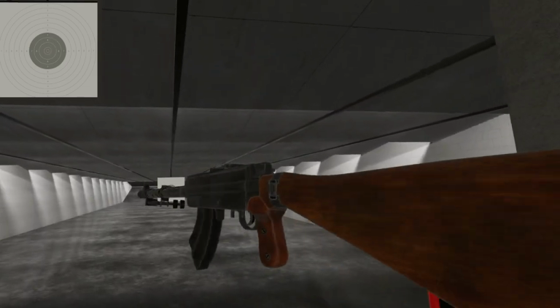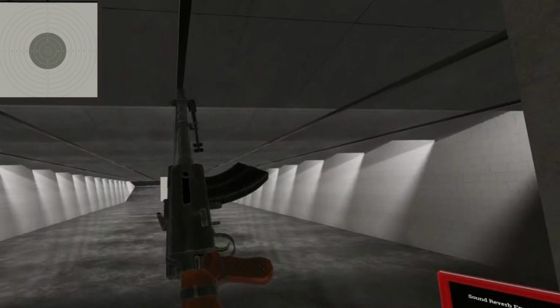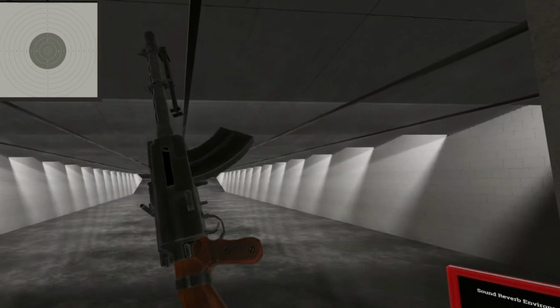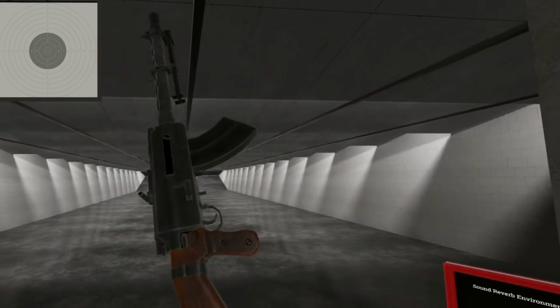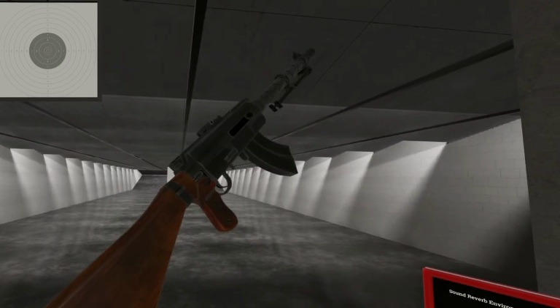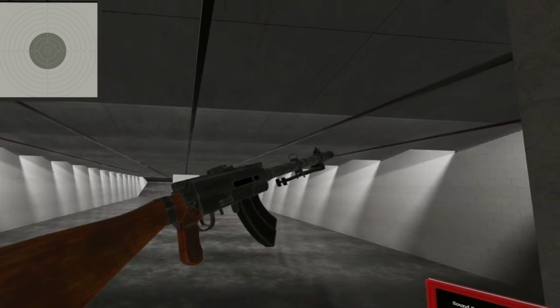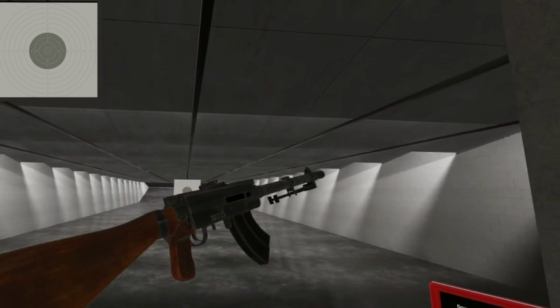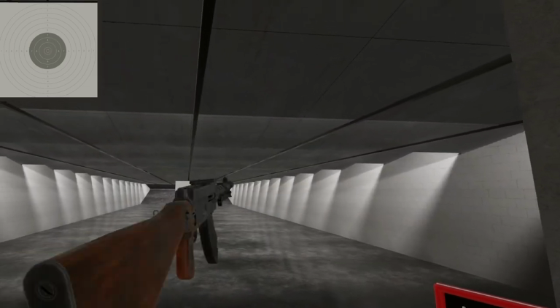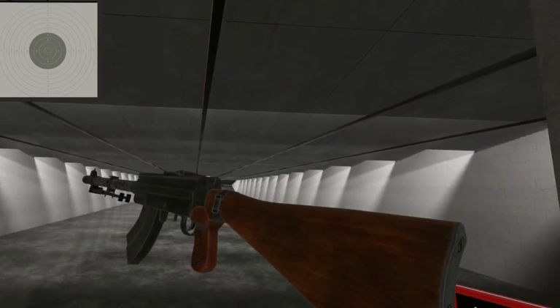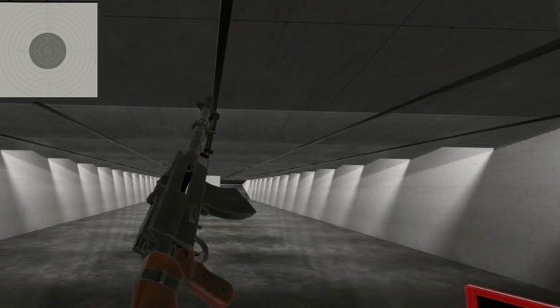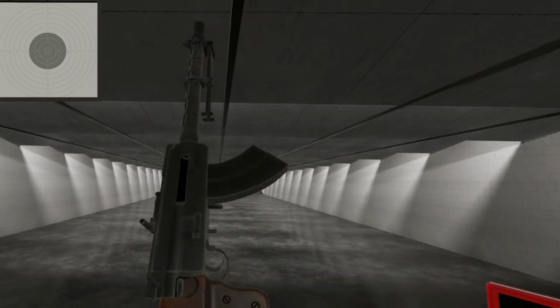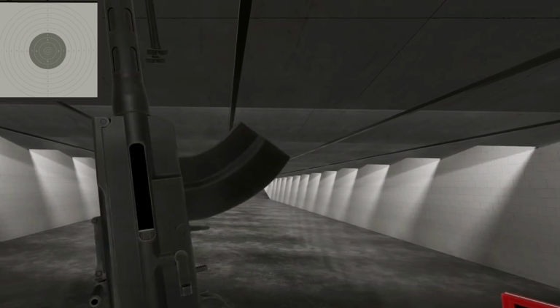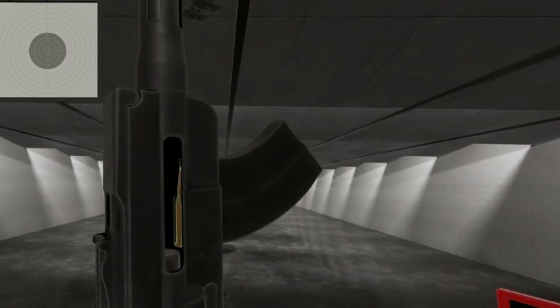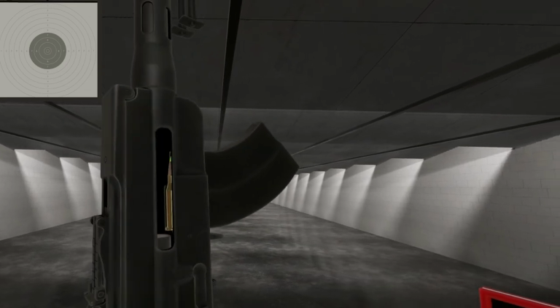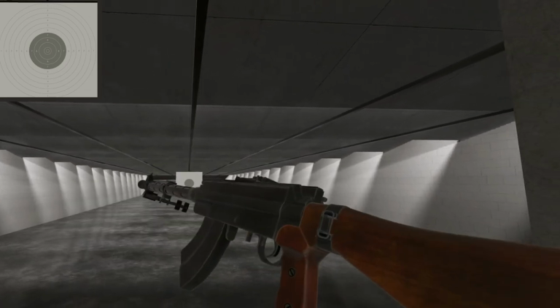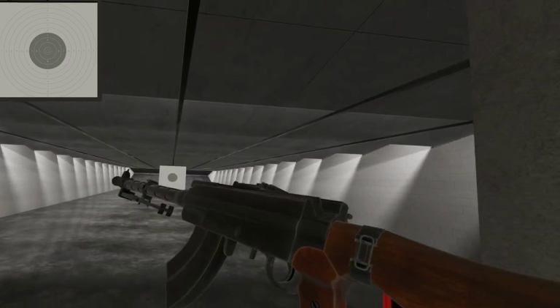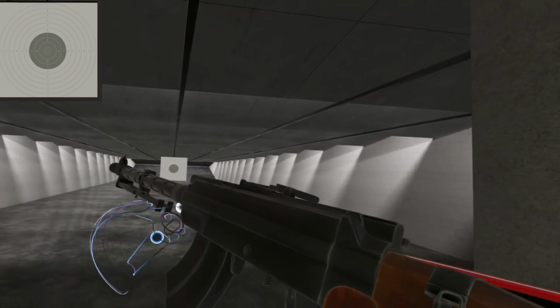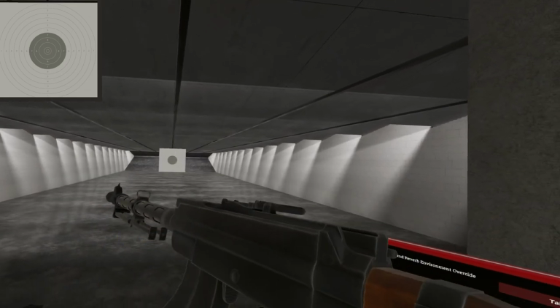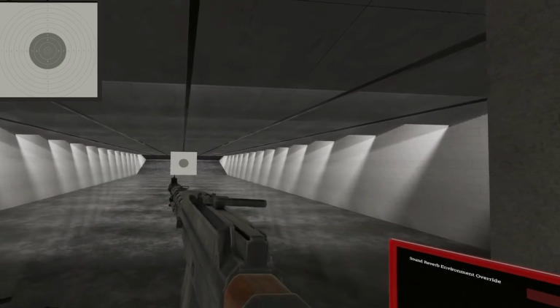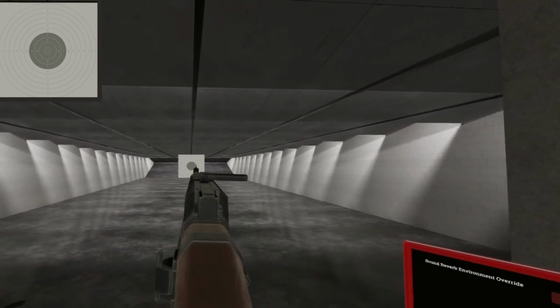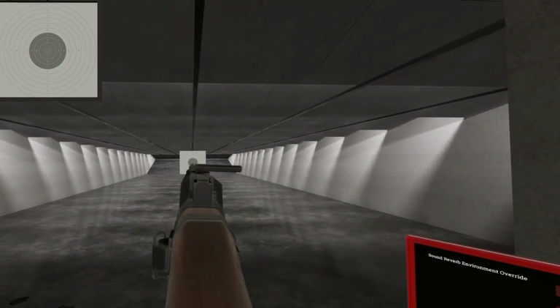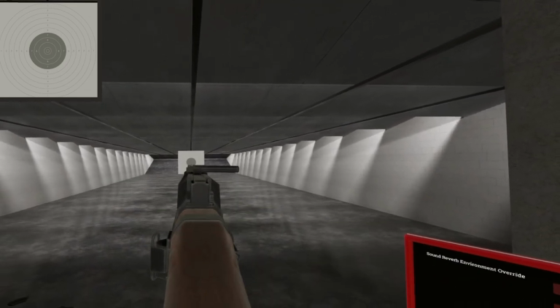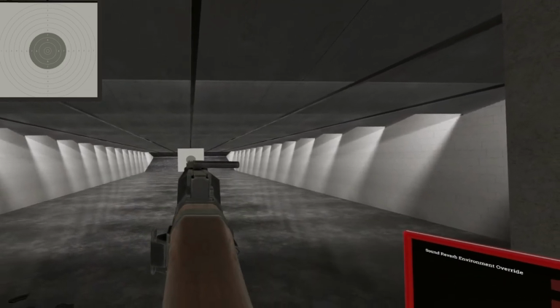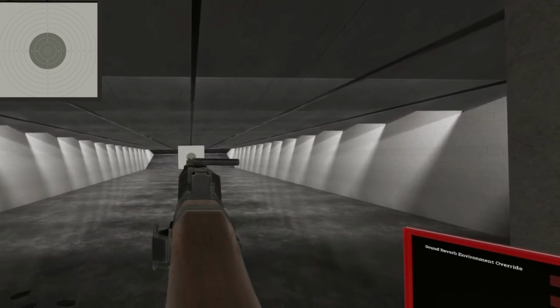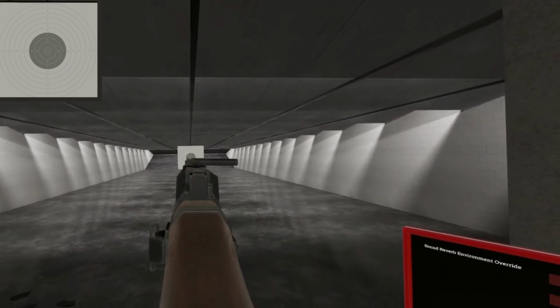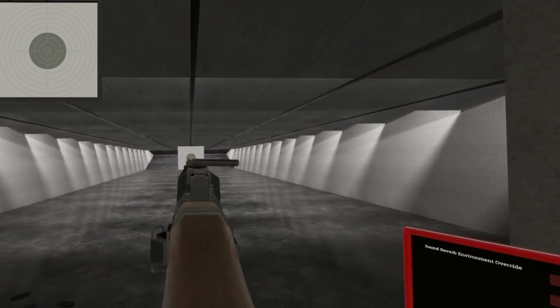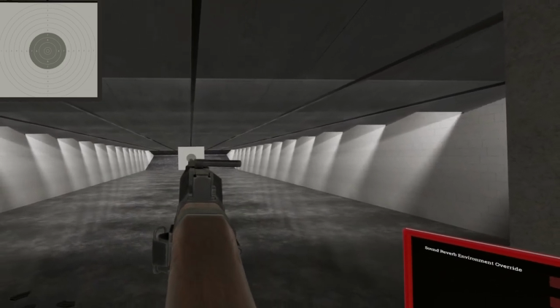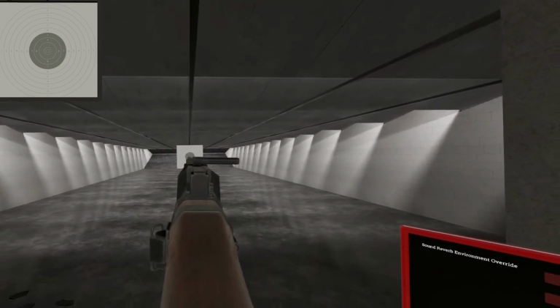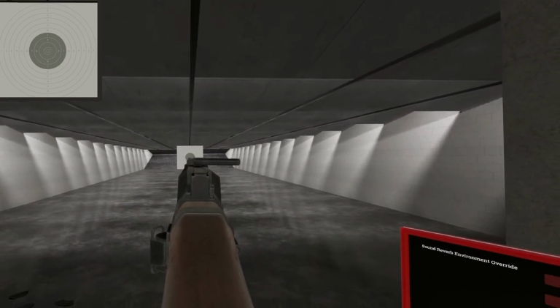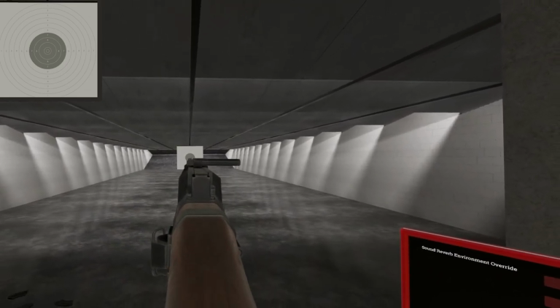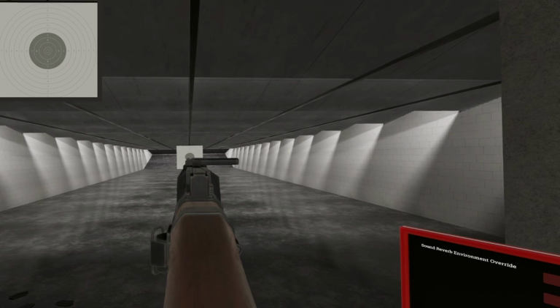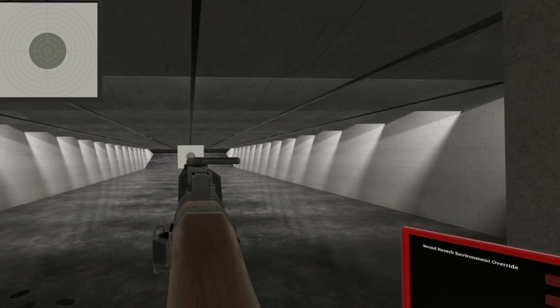Well, there you have it — the M26 Lottie. Till next time, I will see ya. These sights are quite good.